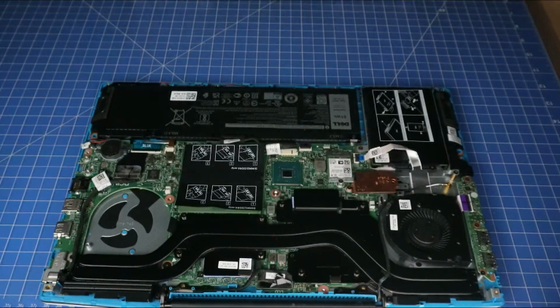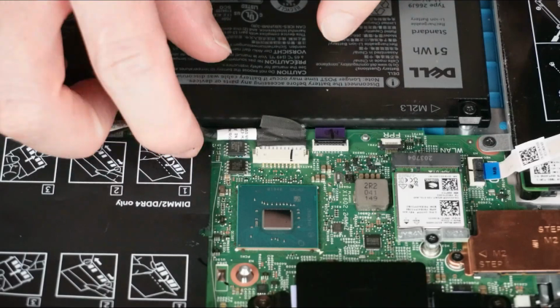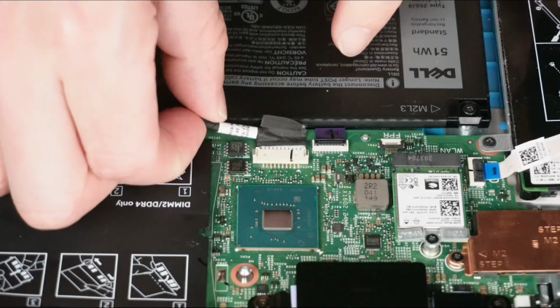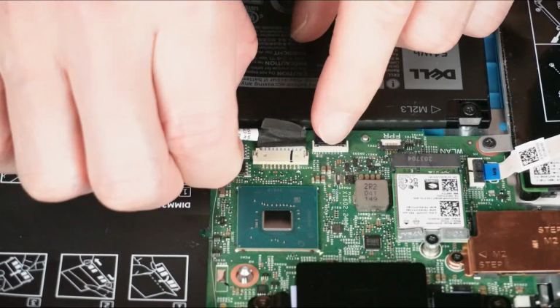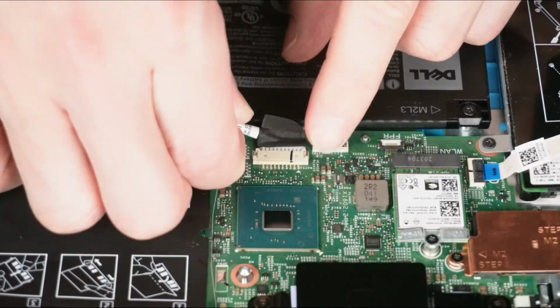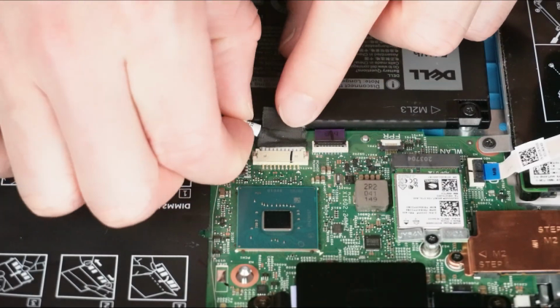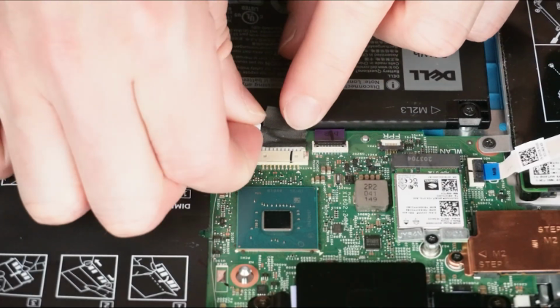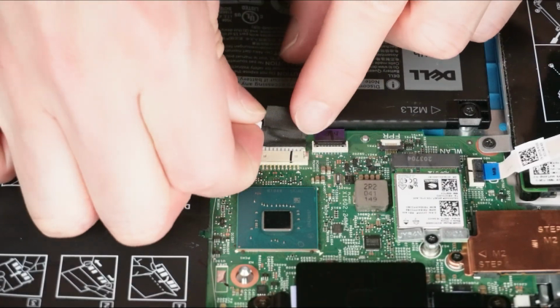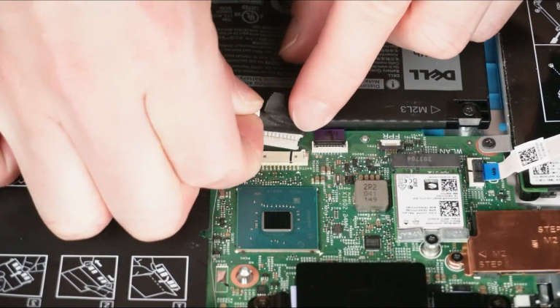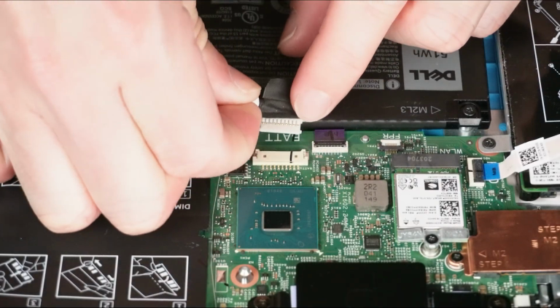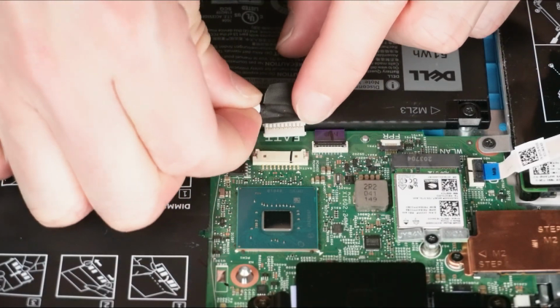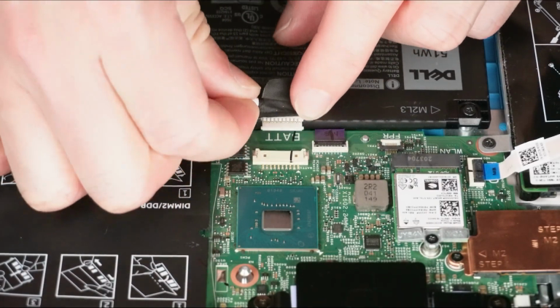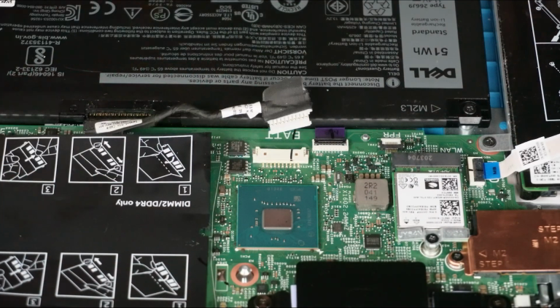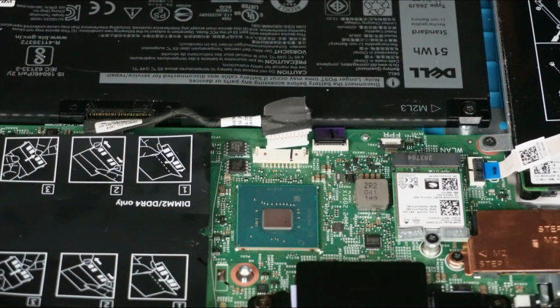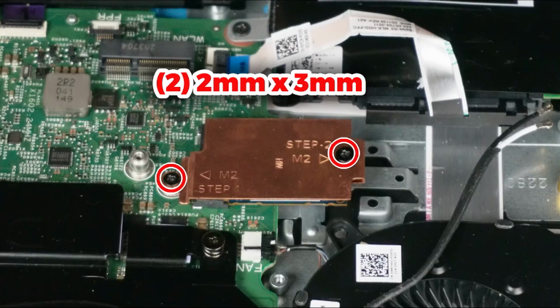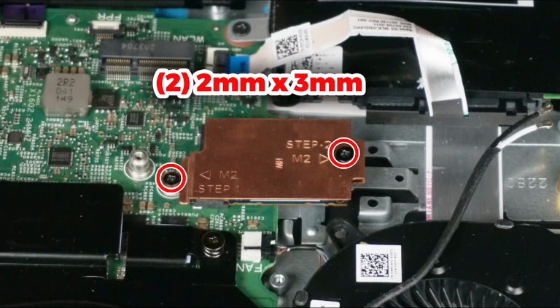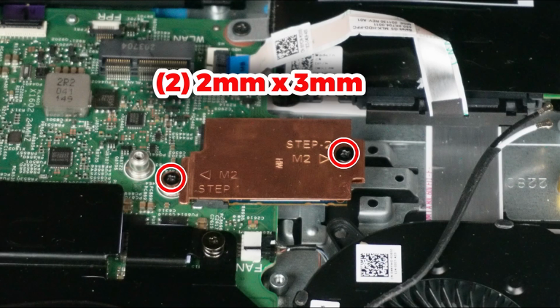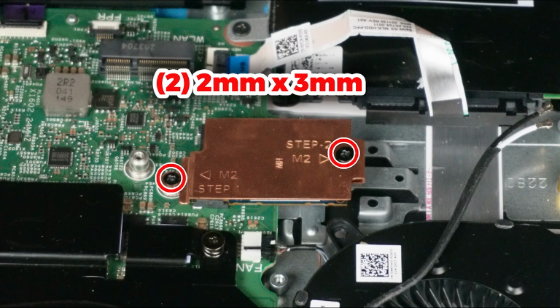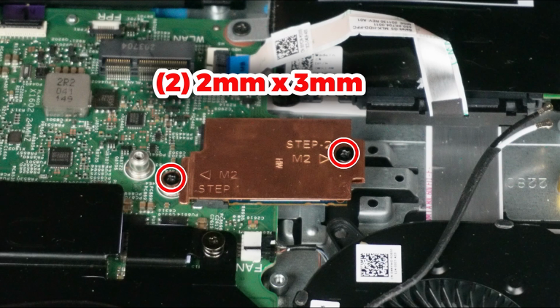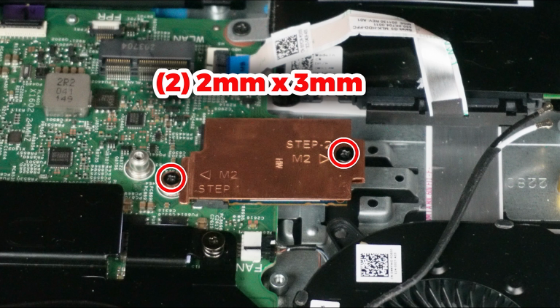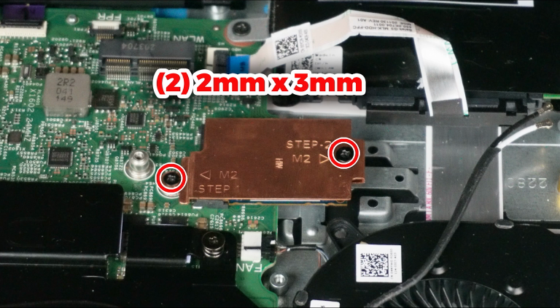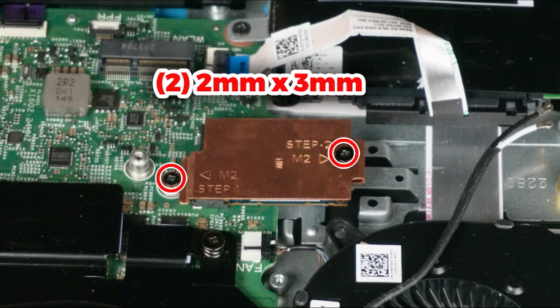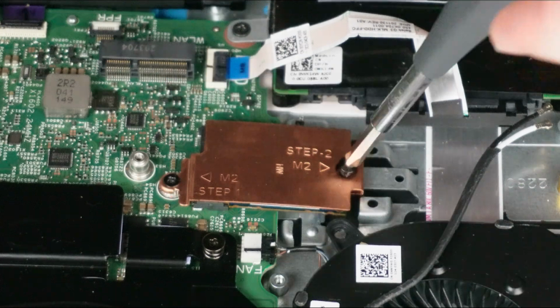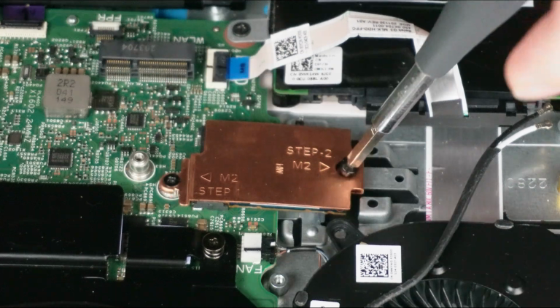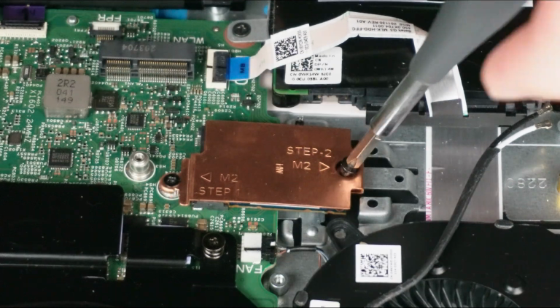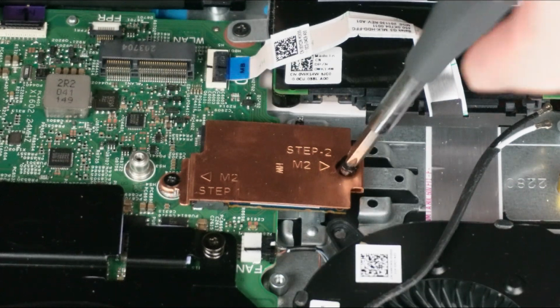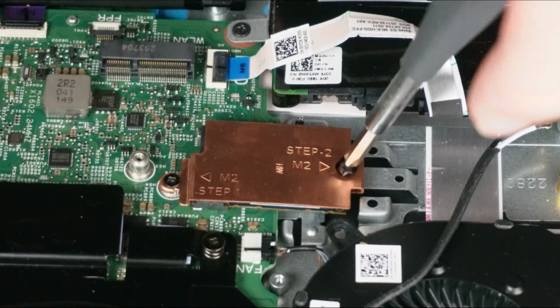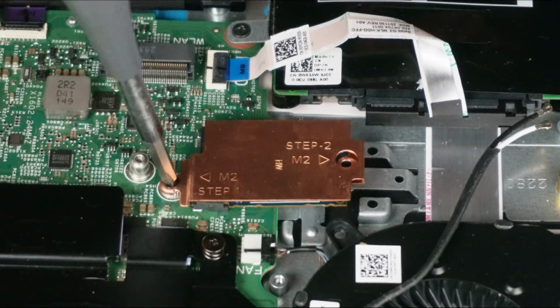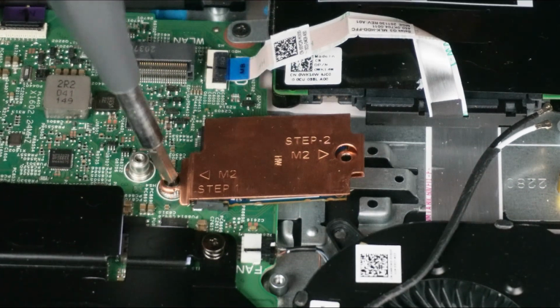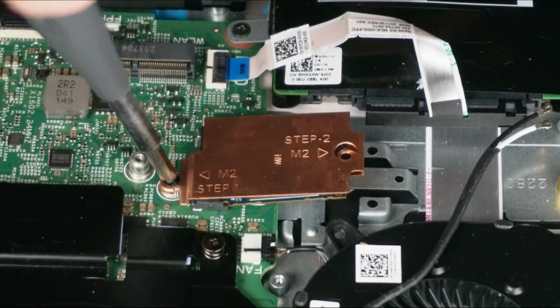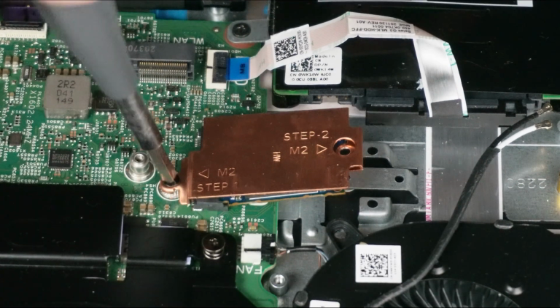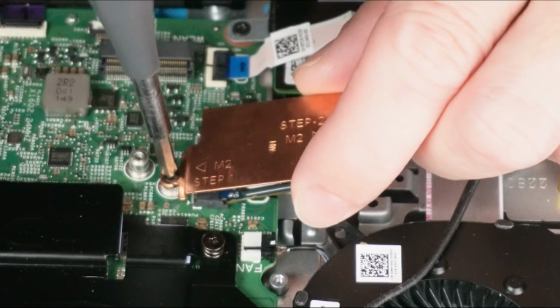Now disconnect the battery. Next, unscrew and remove the thermal plate and then slide out the solid state drive.